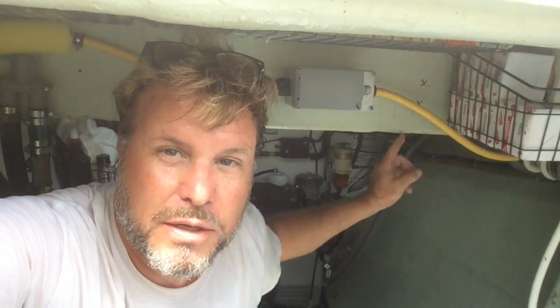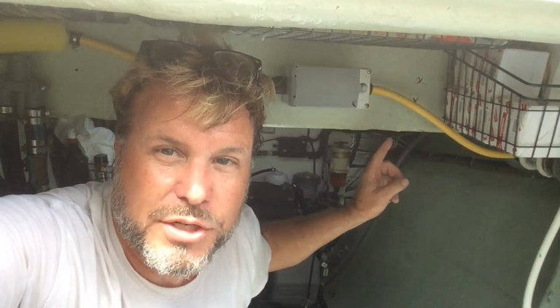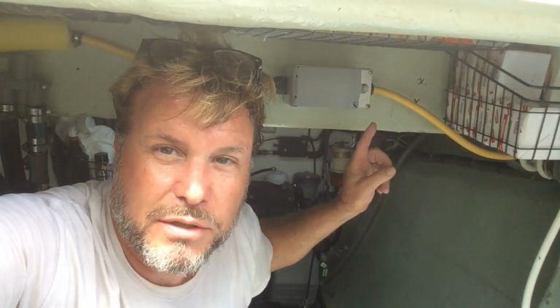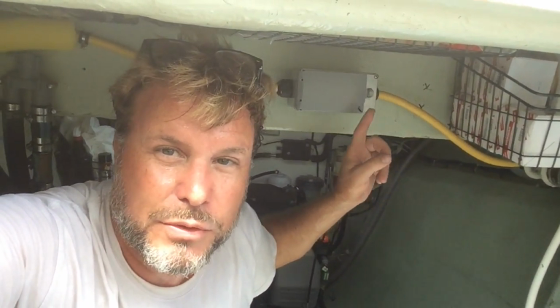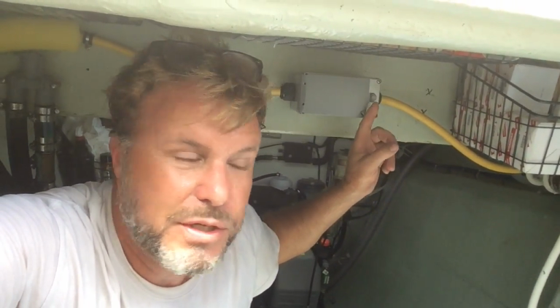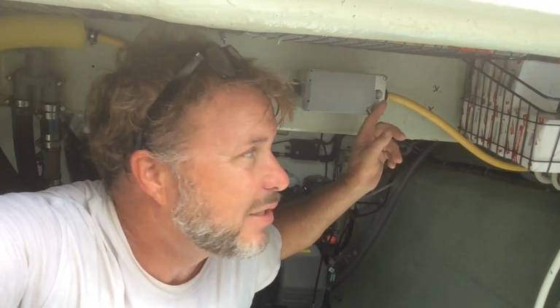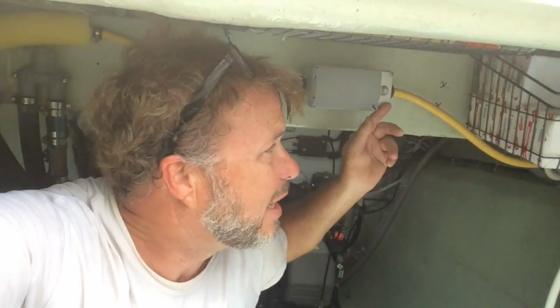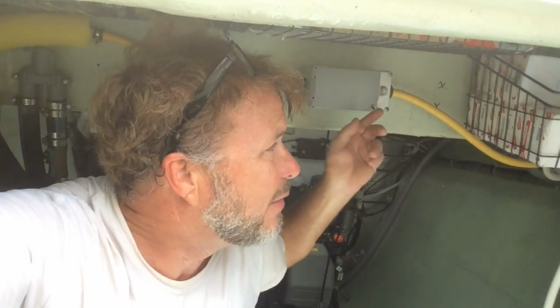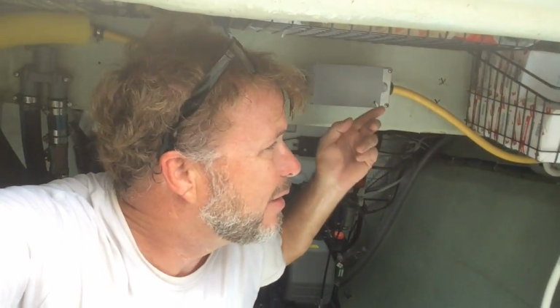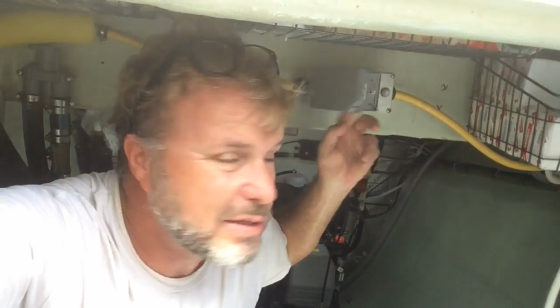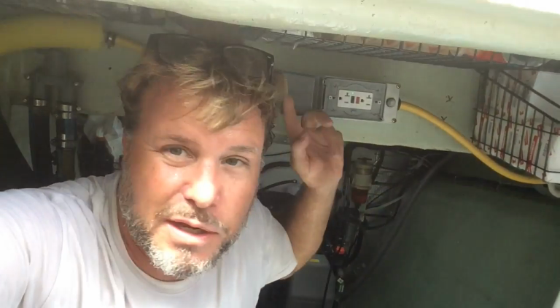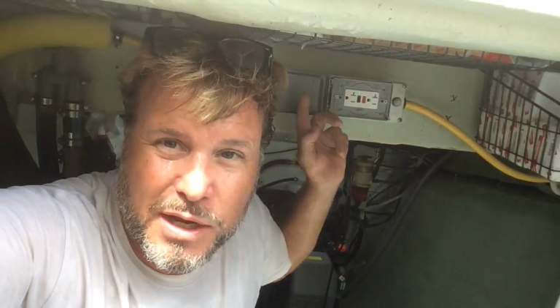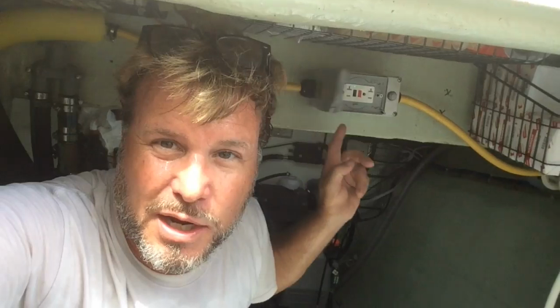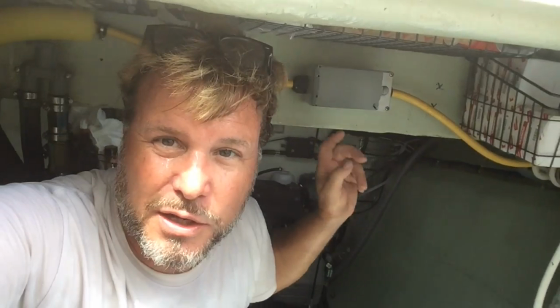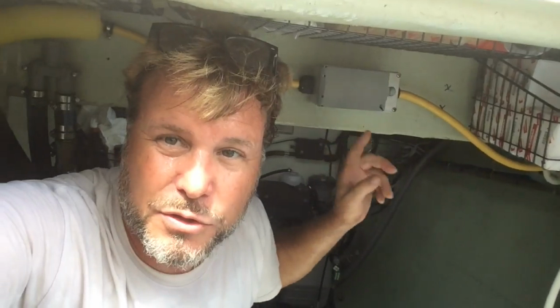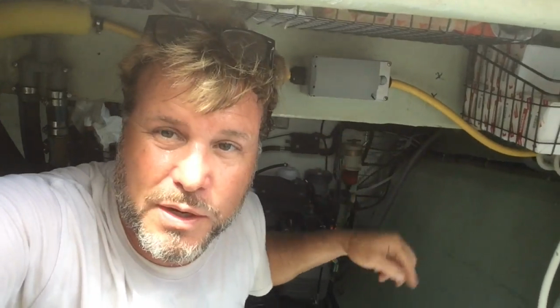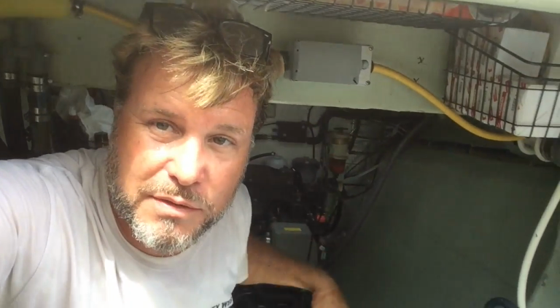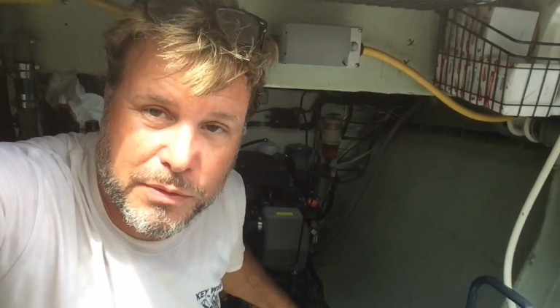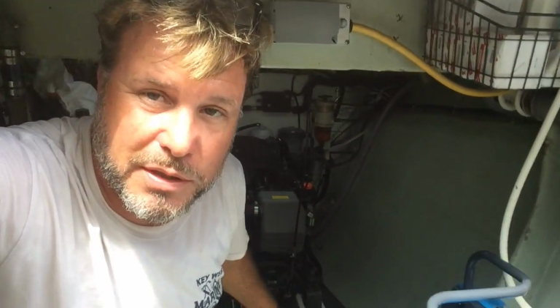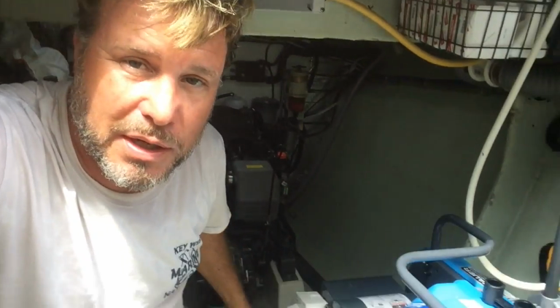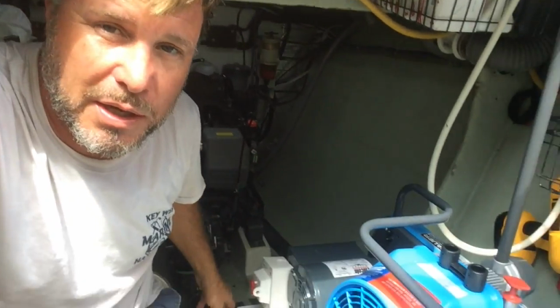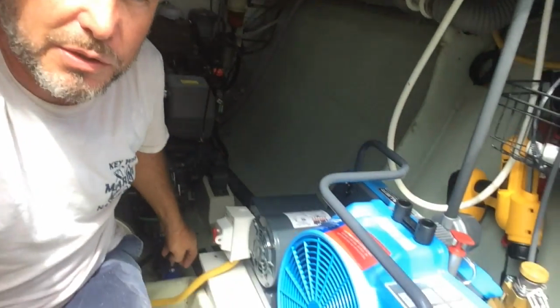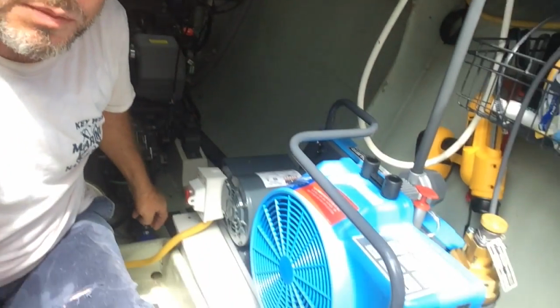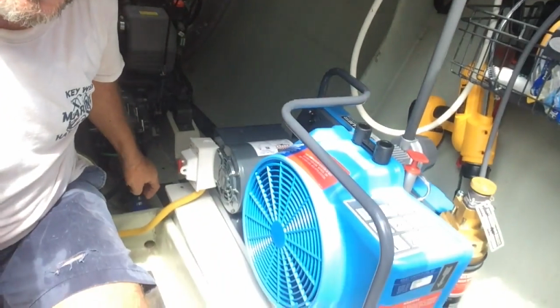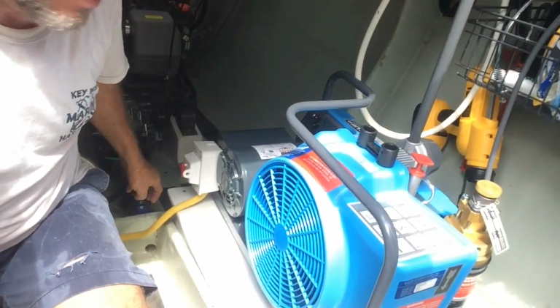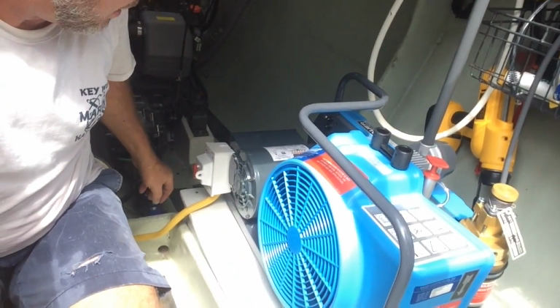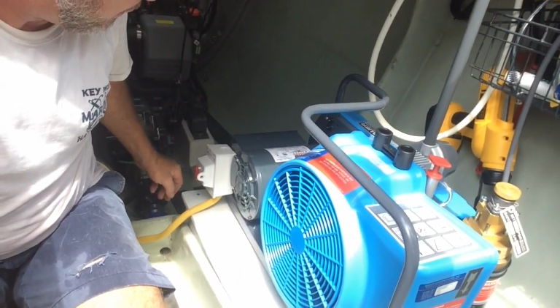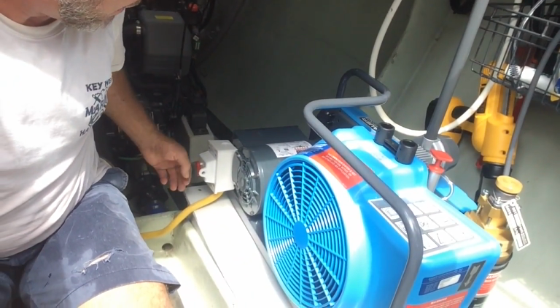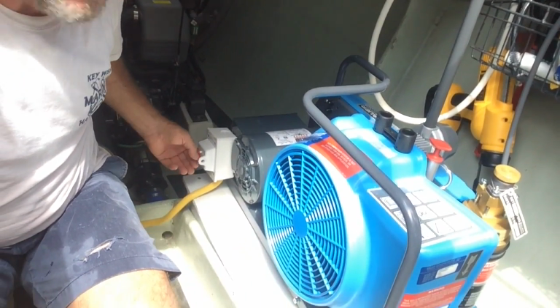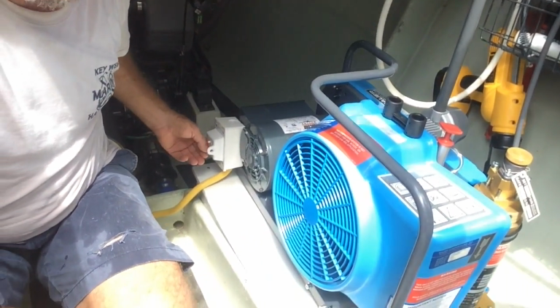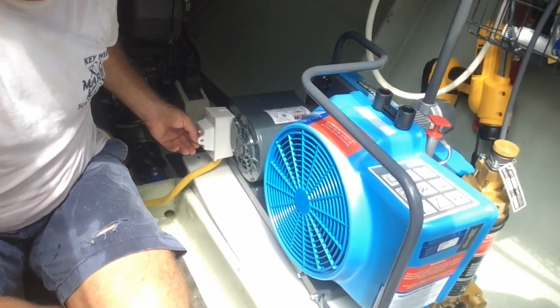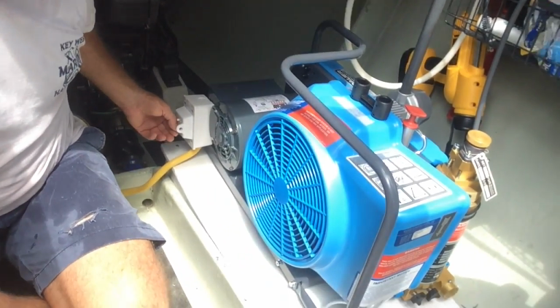I'm ready to get the voltage at this outlet — it's about 120 volts. So I'm ready to fire it up. Let's try it.